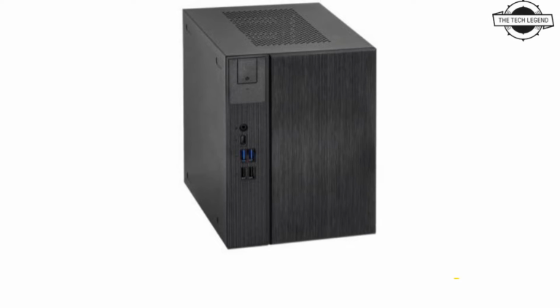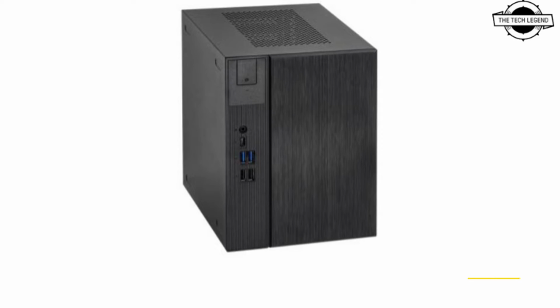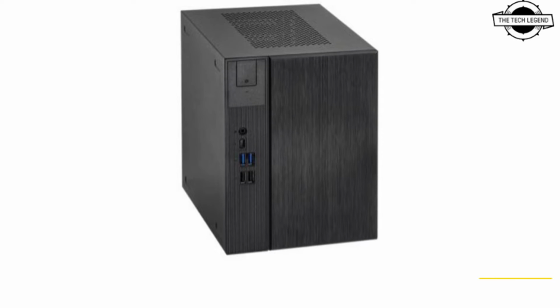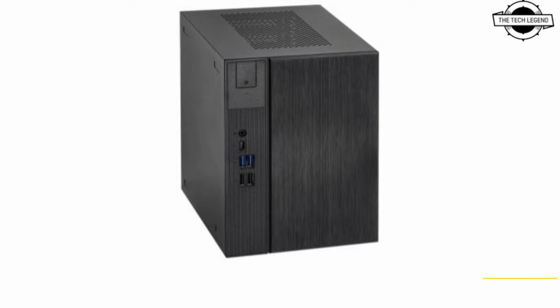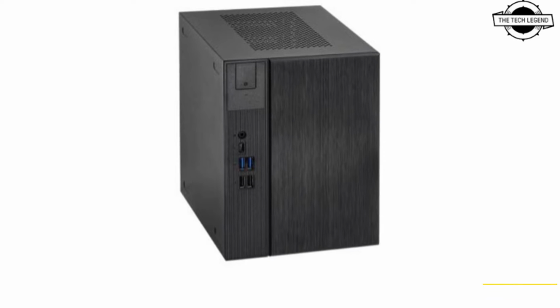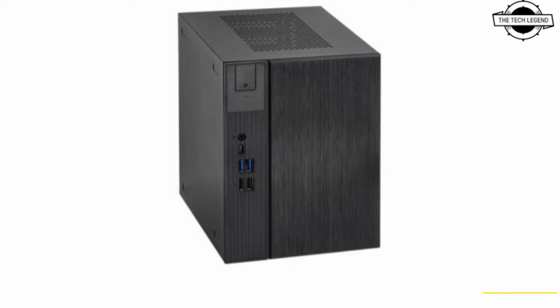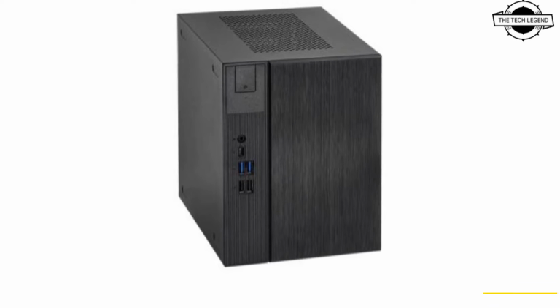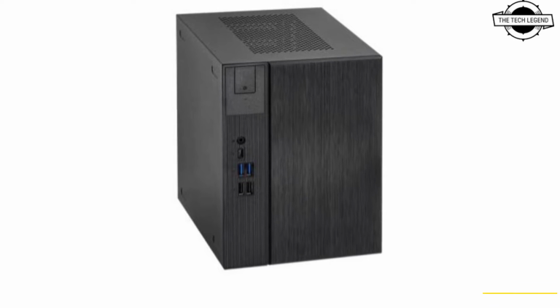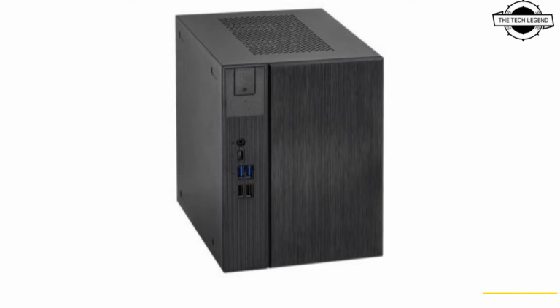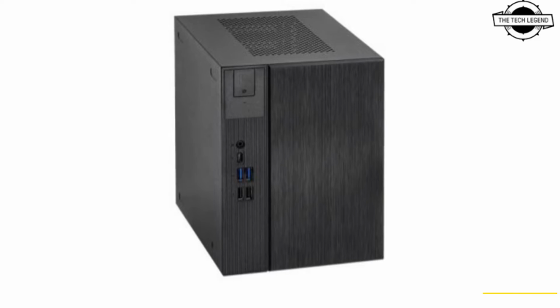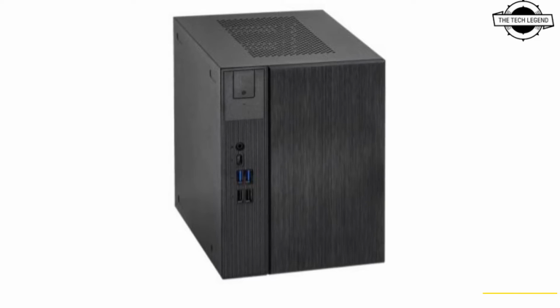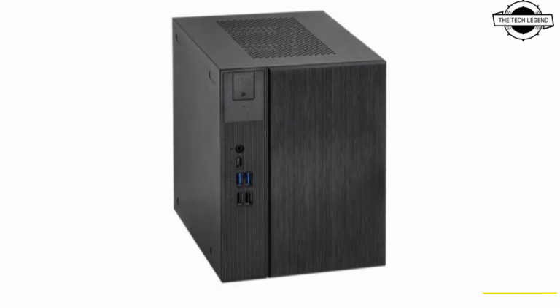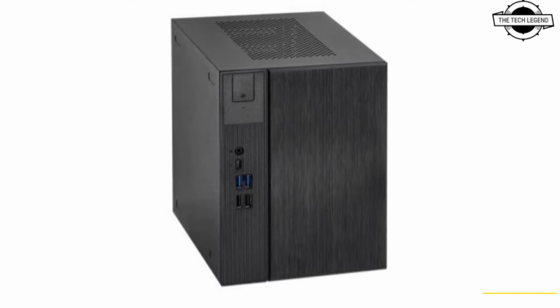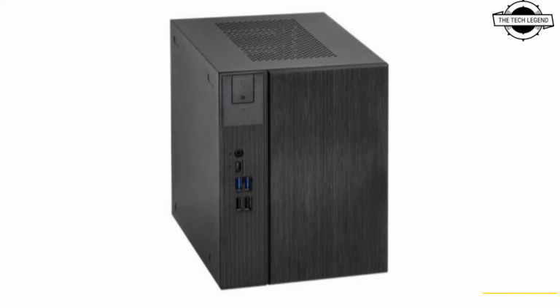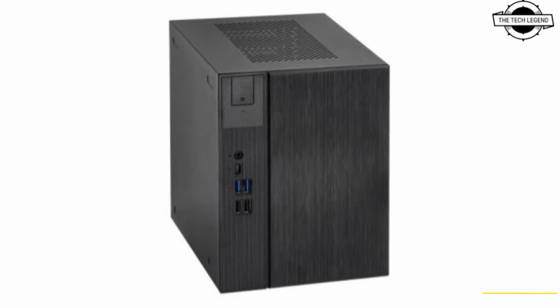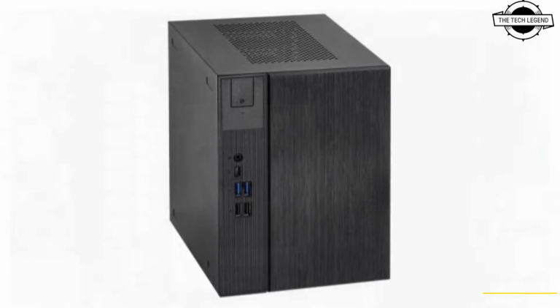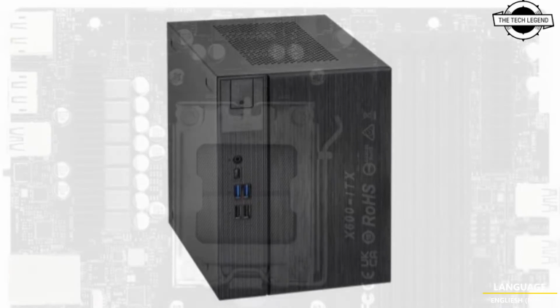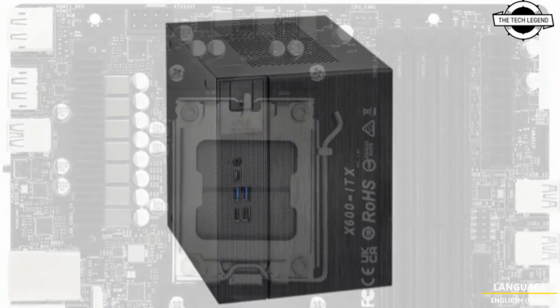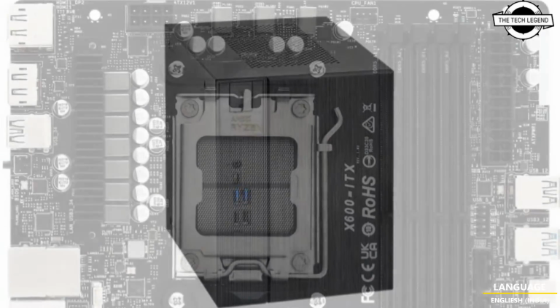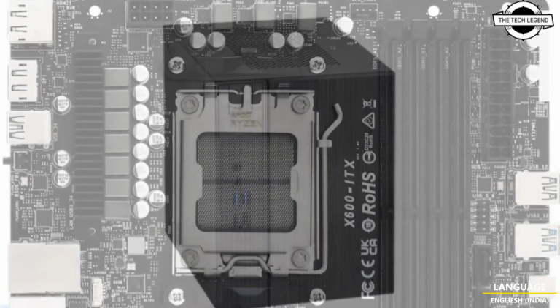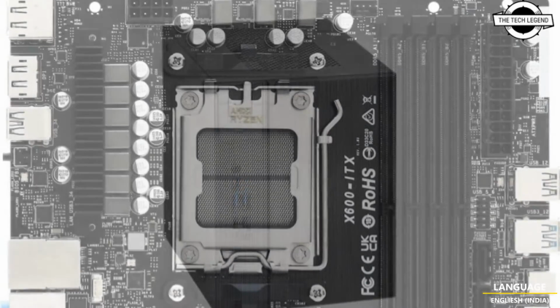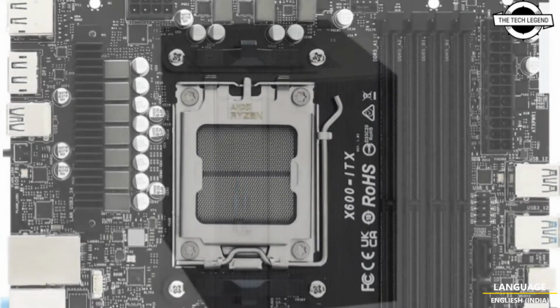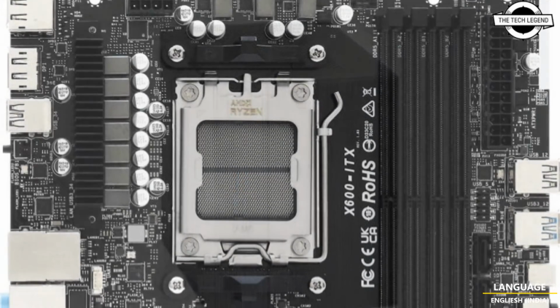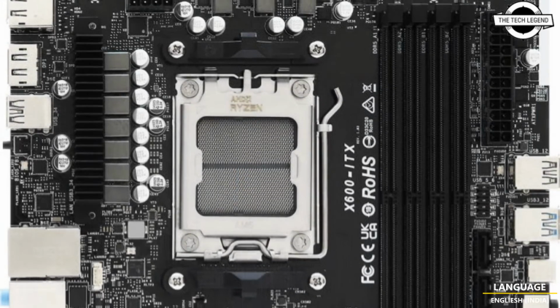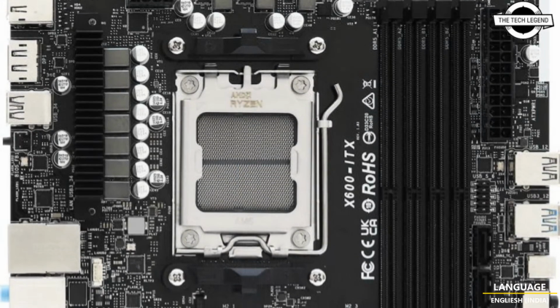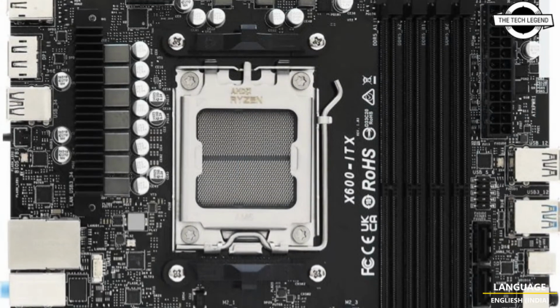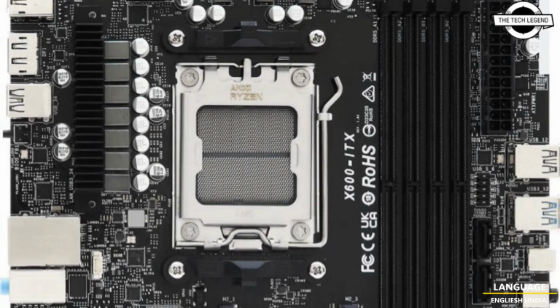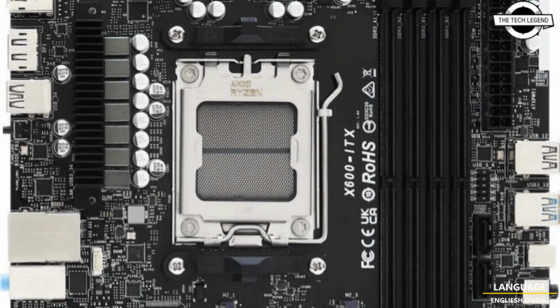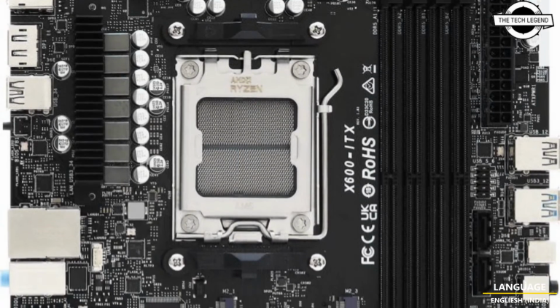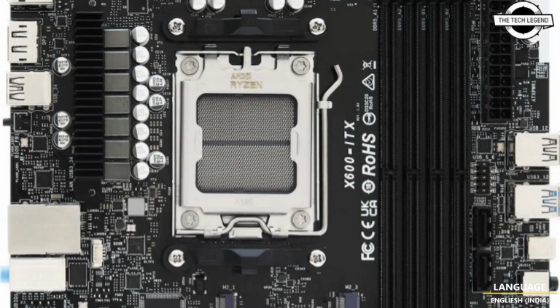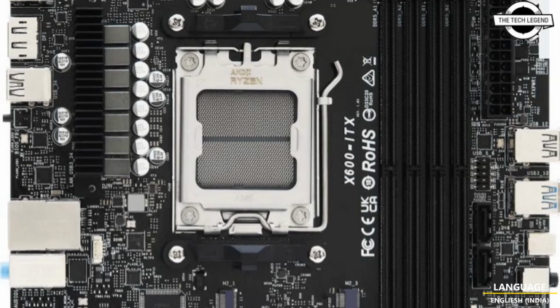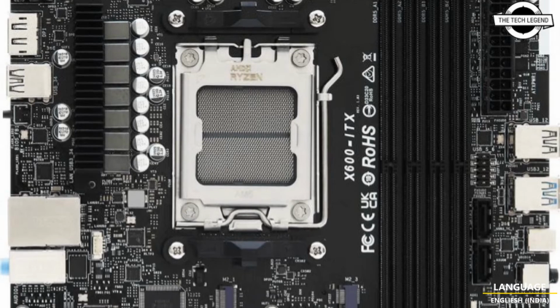Hello friends, welcome to the TechlyZen channel. Today I will talk about ASRock DeskMate X600 PCs.